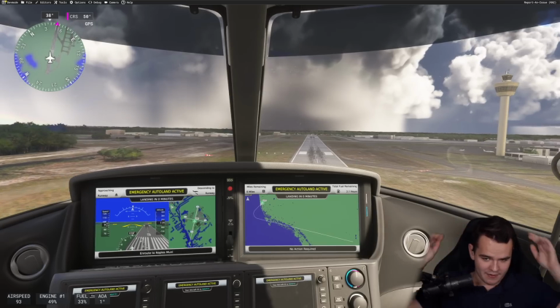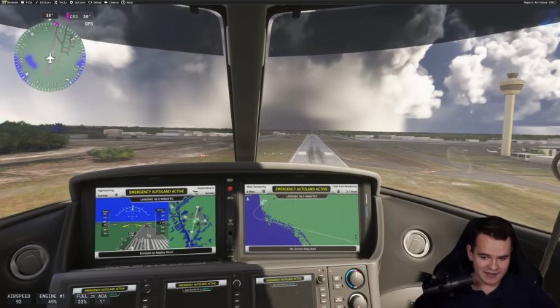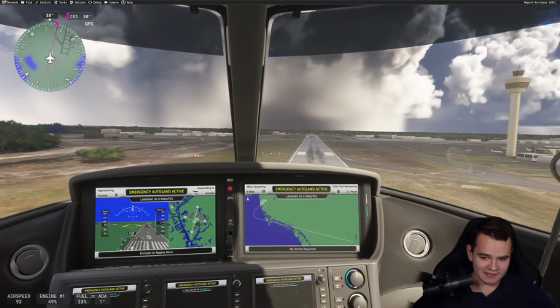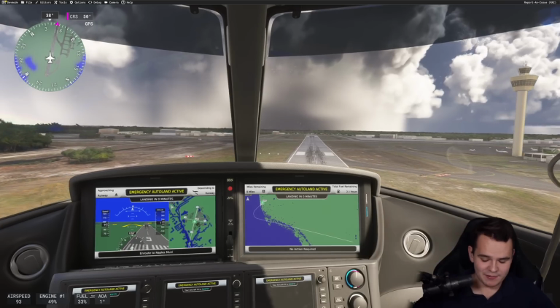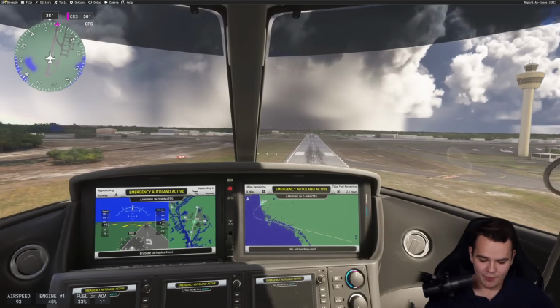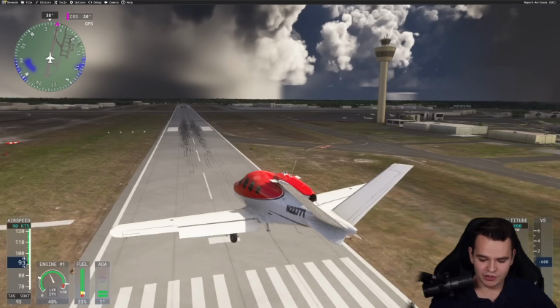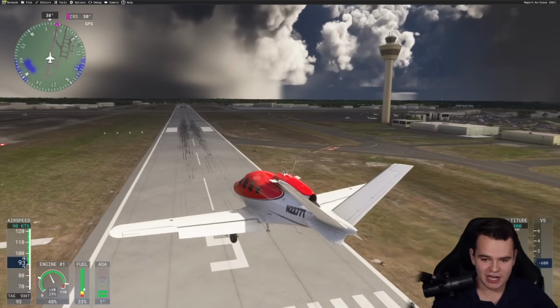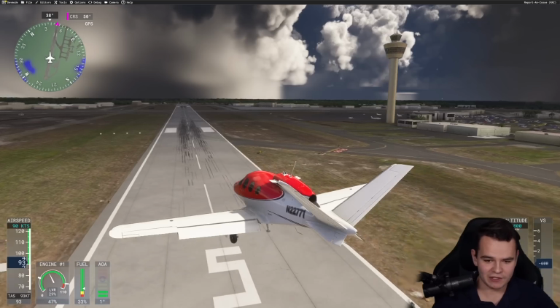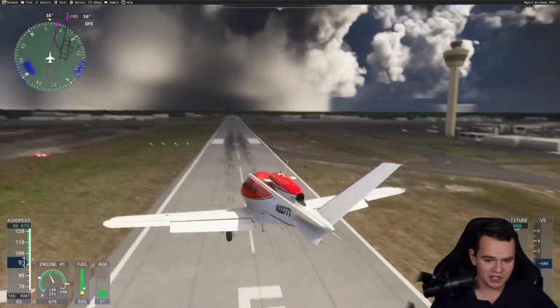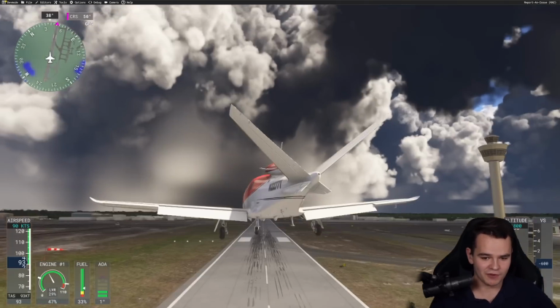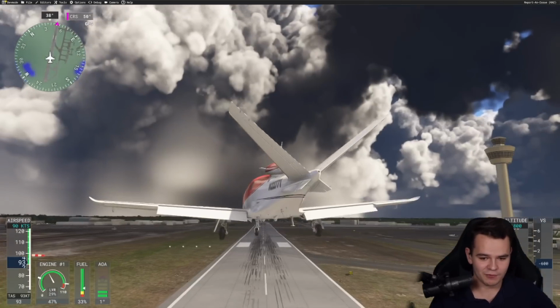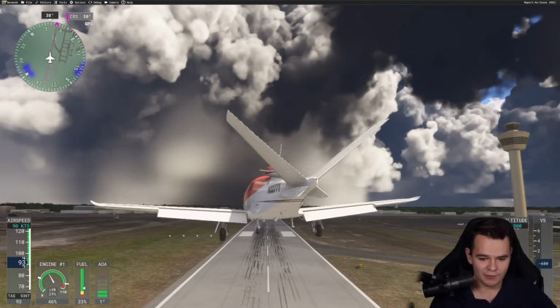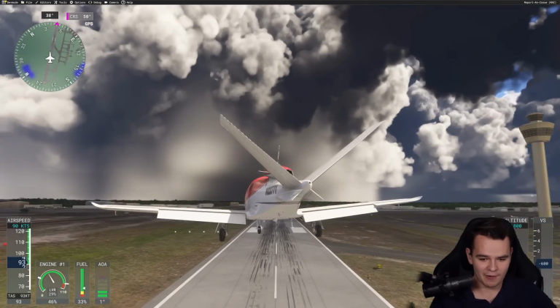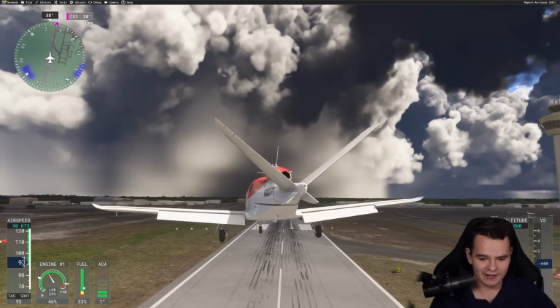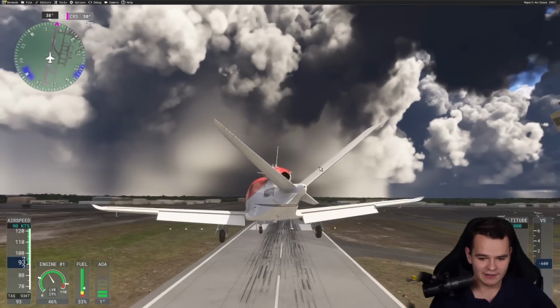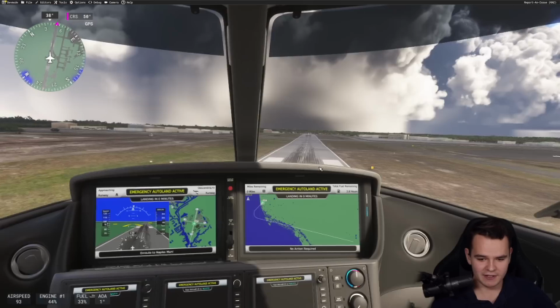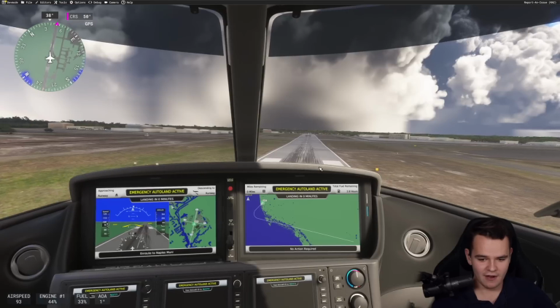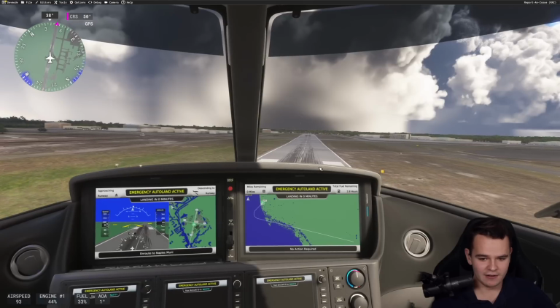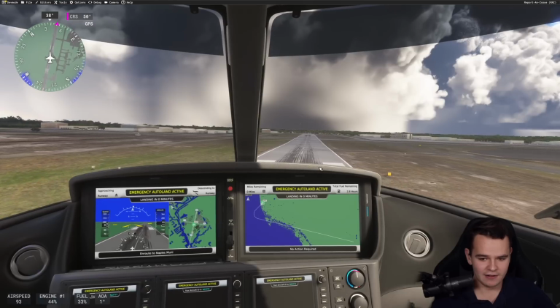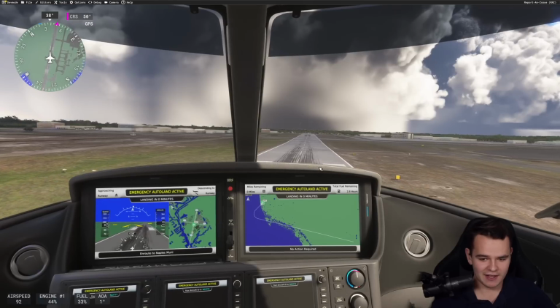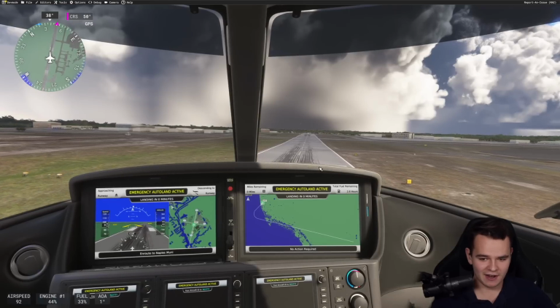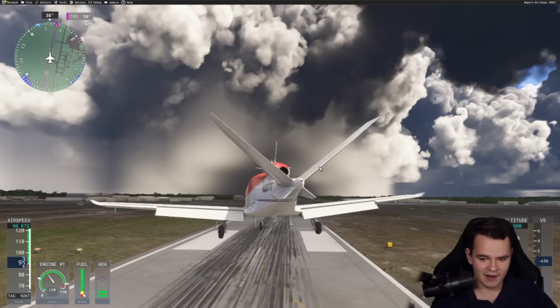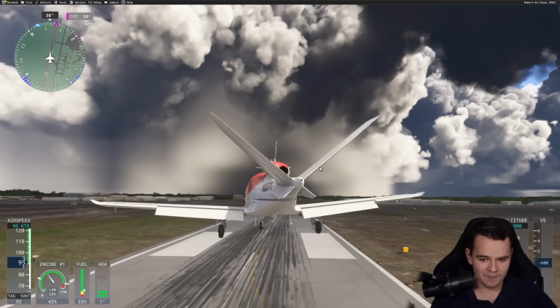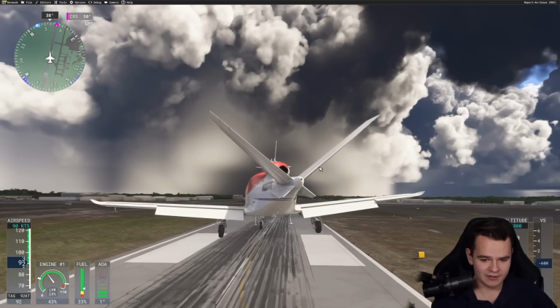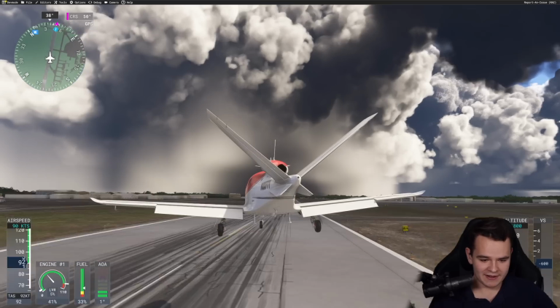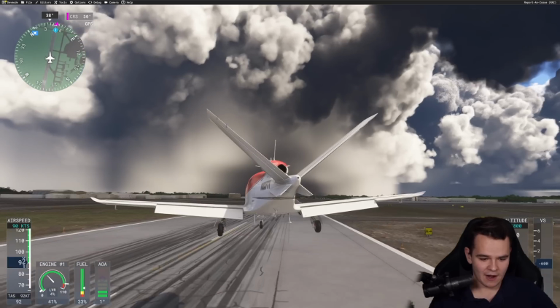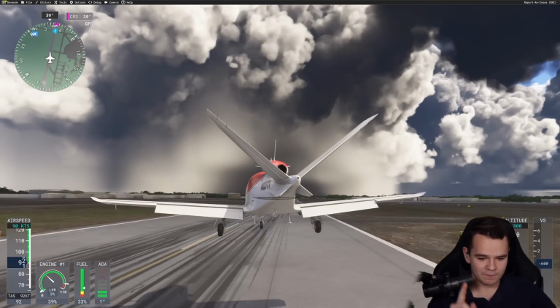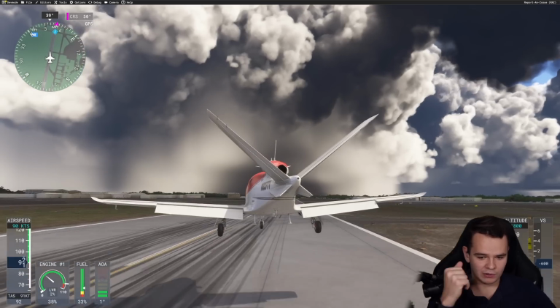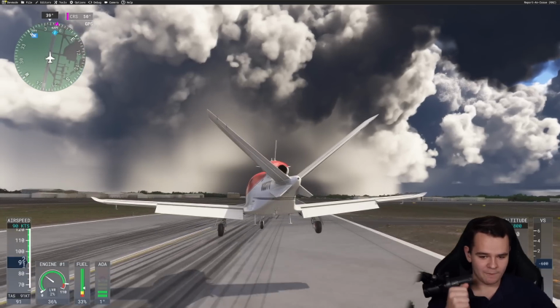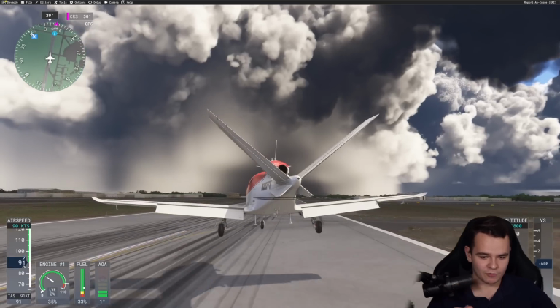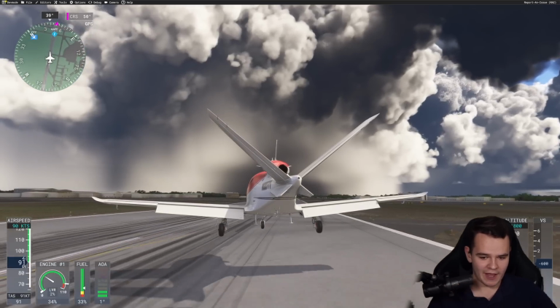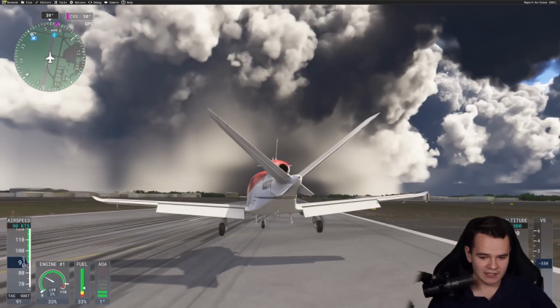I think it's going to be able to safely touch down on the runway. There we go. Lightning coming up.